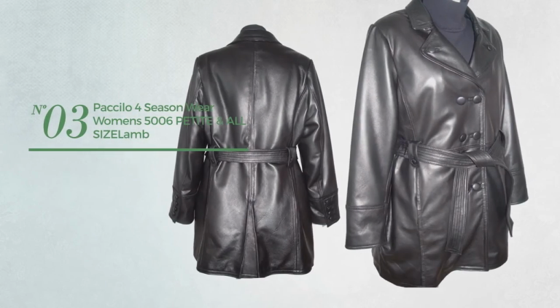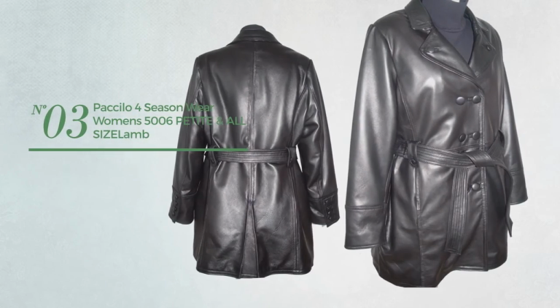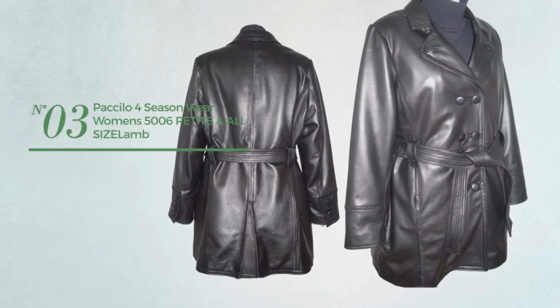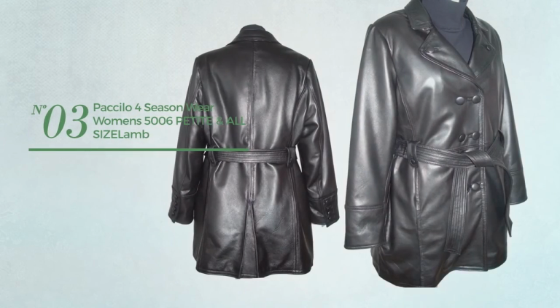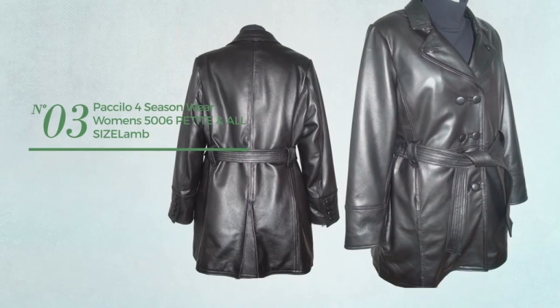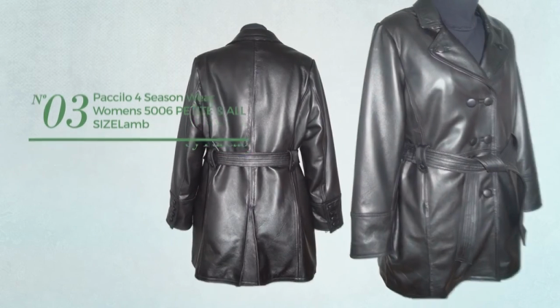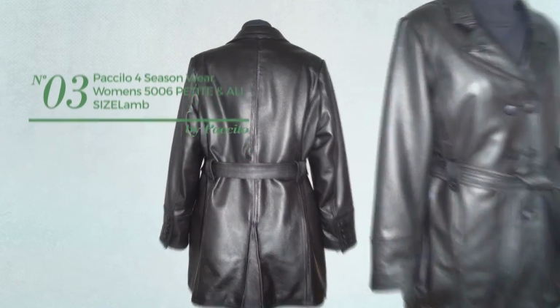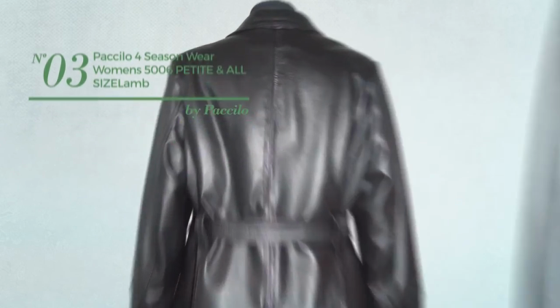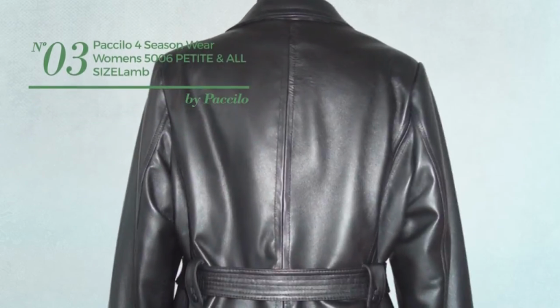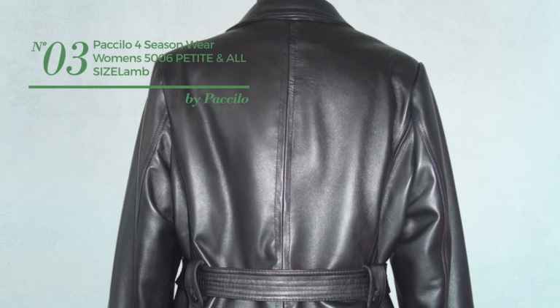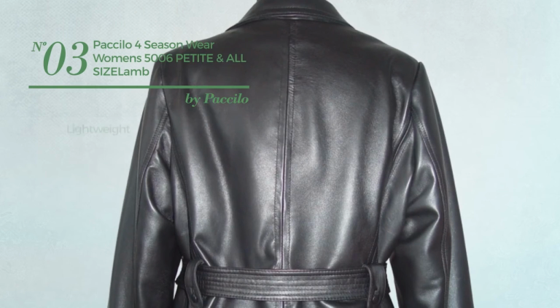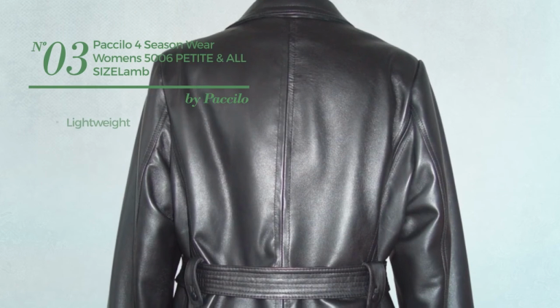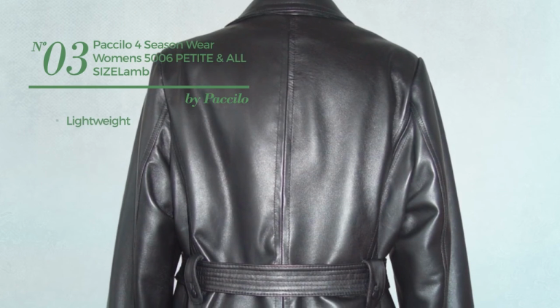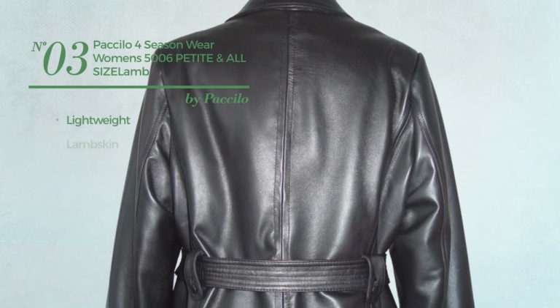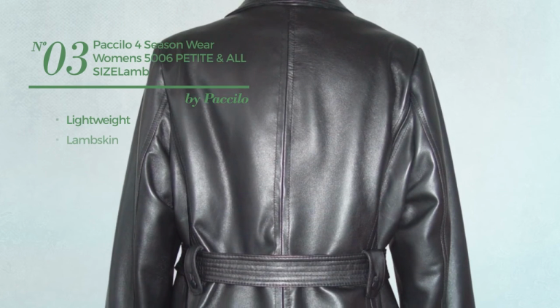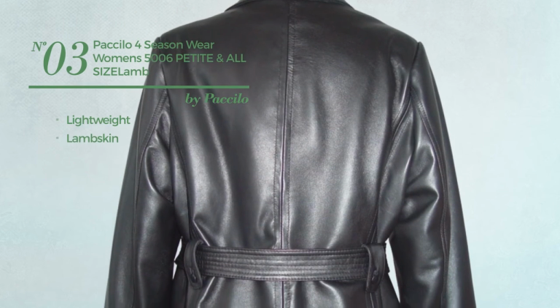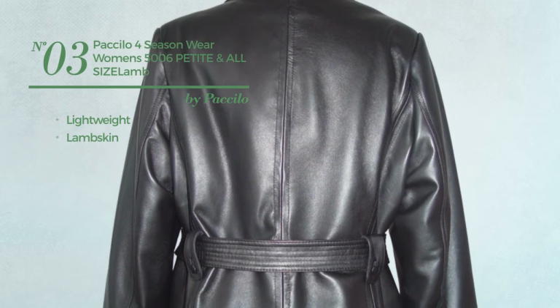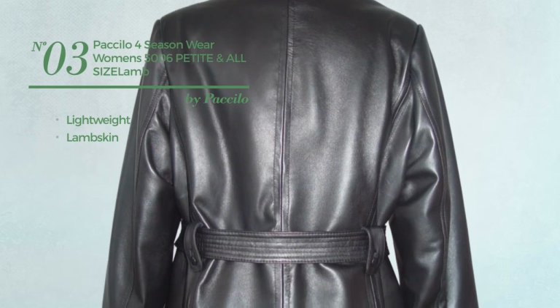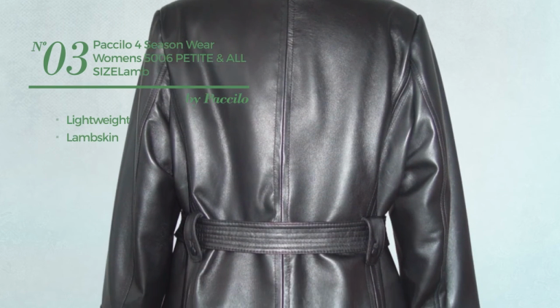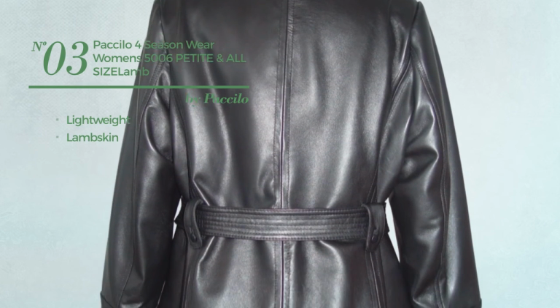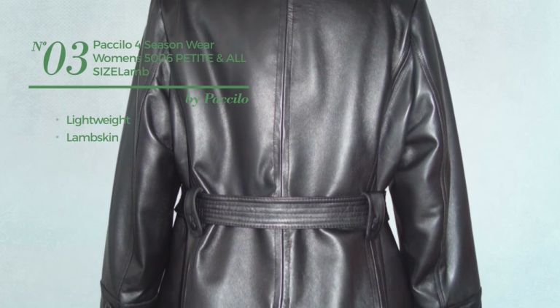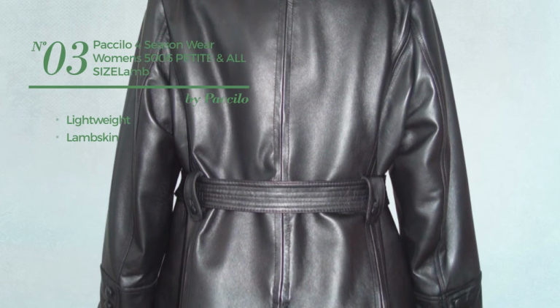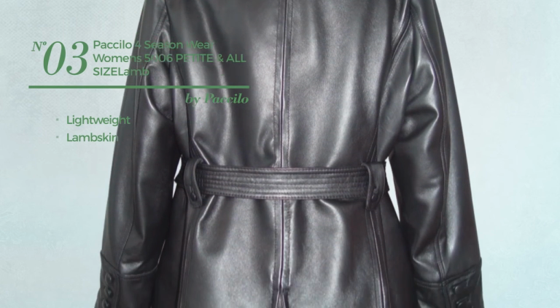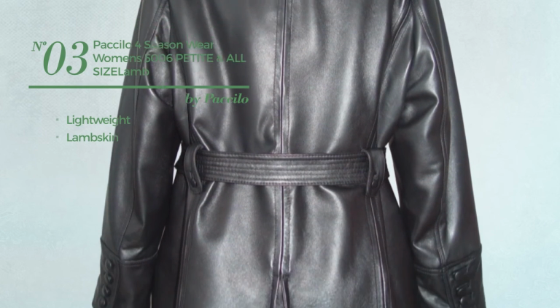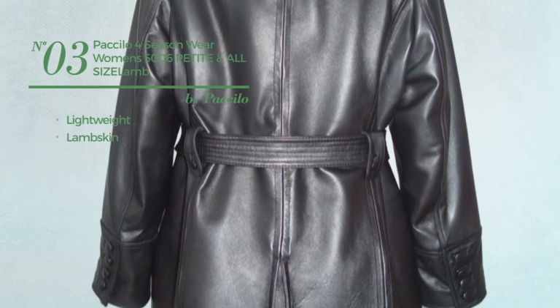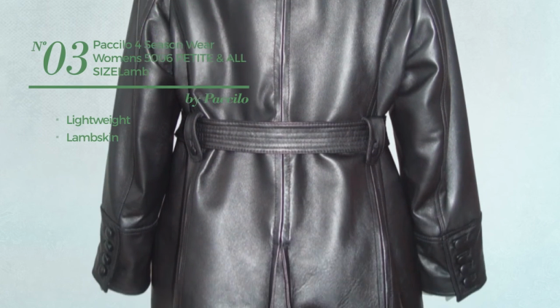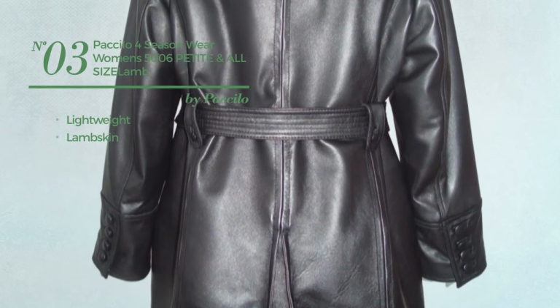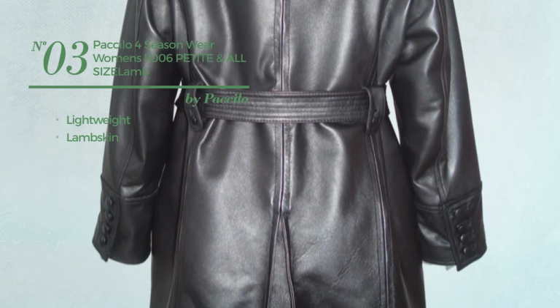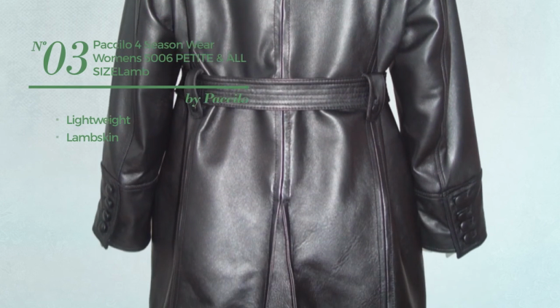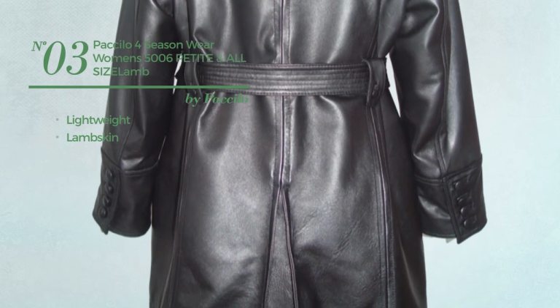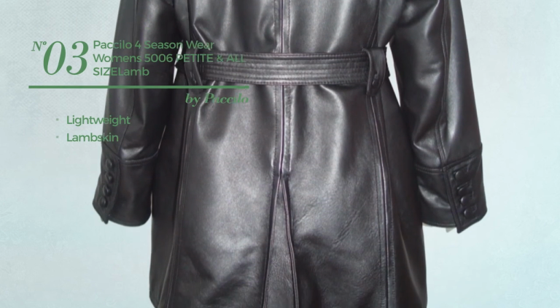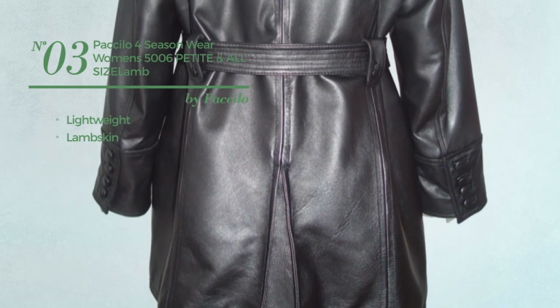Number 3. Made of lightweight lambskin, available exclusively in black color.